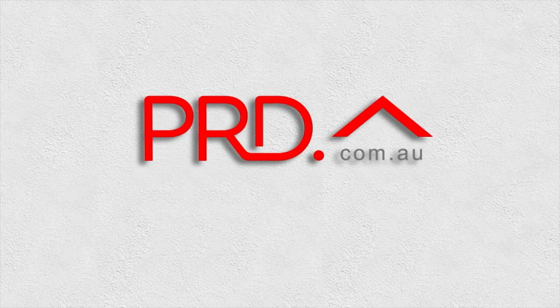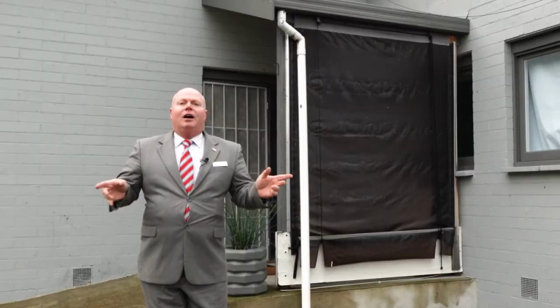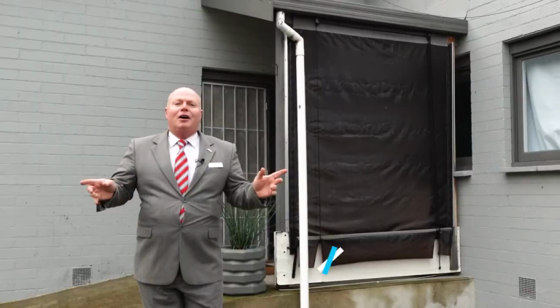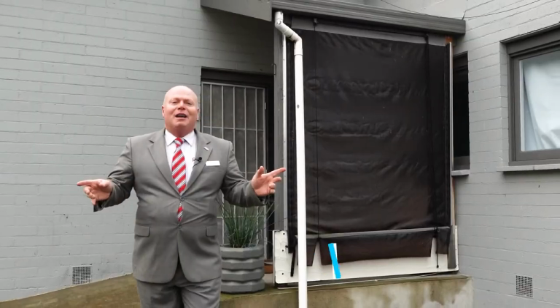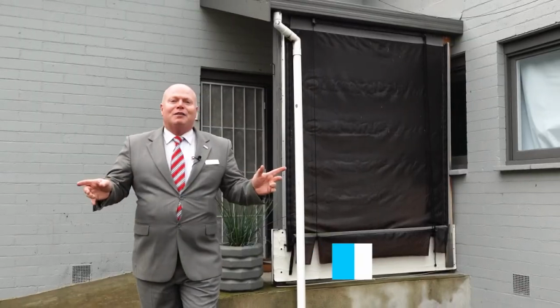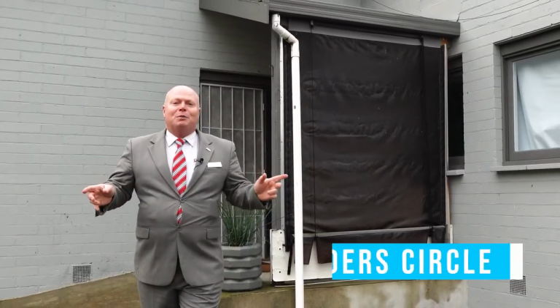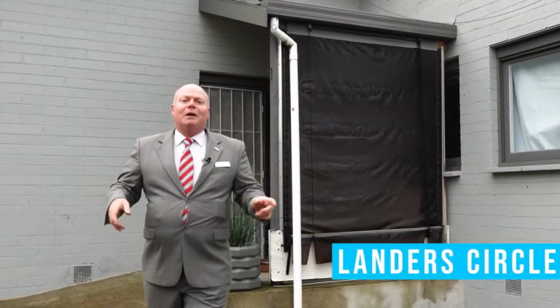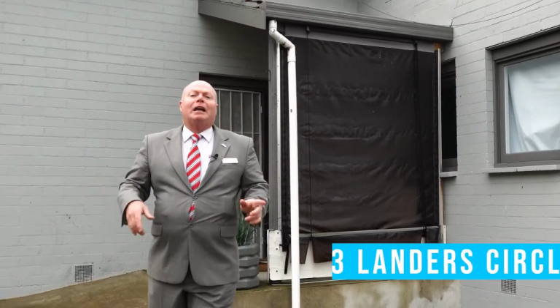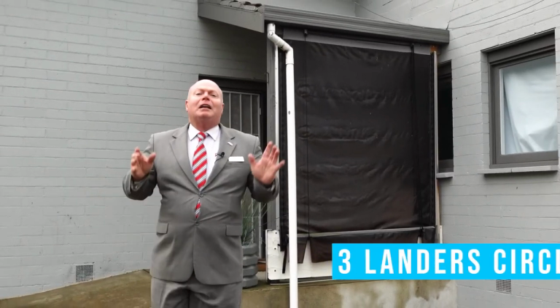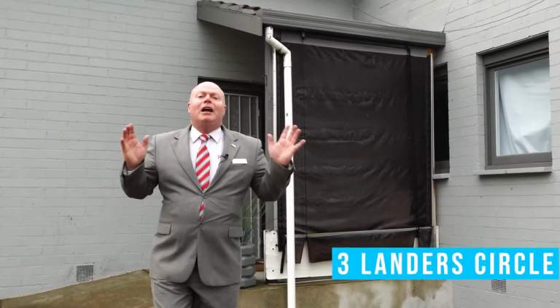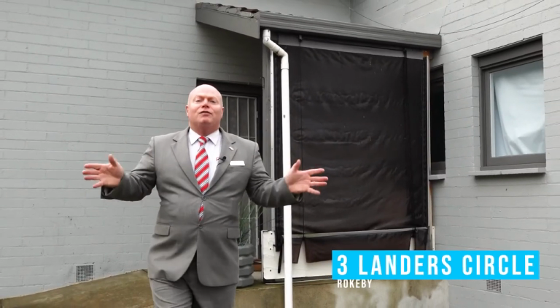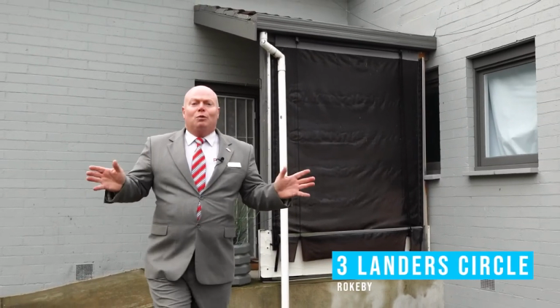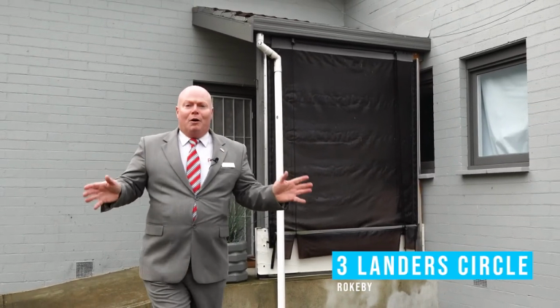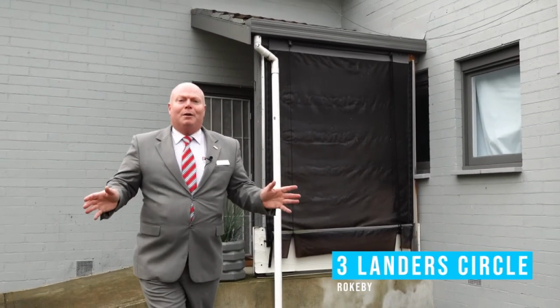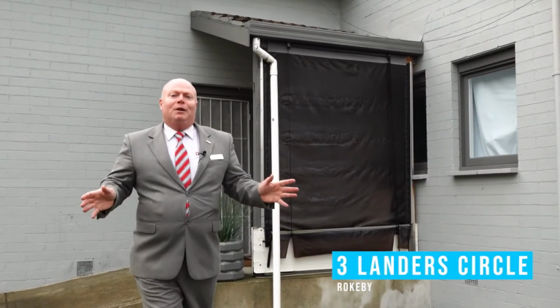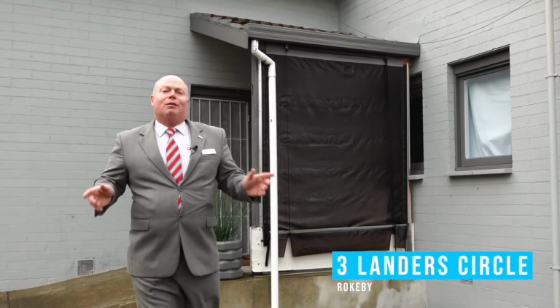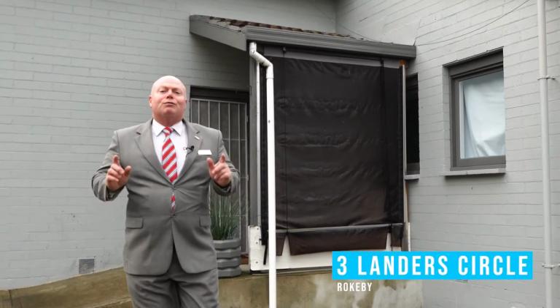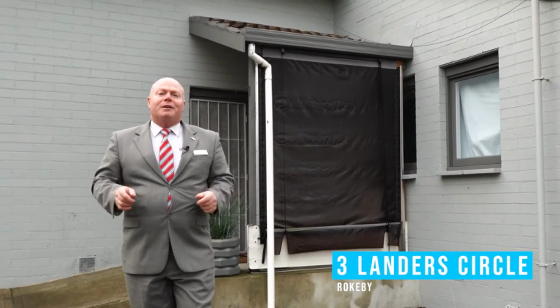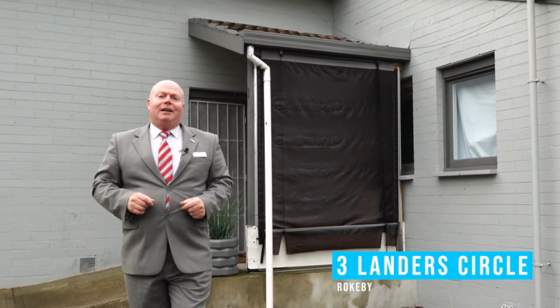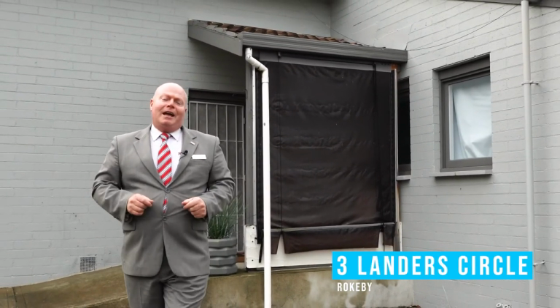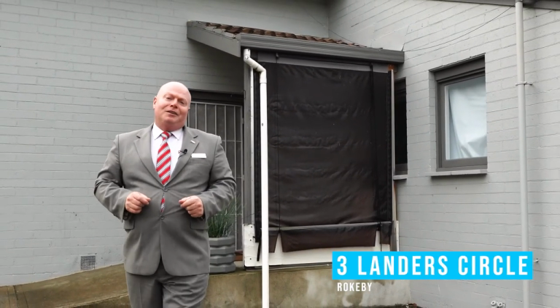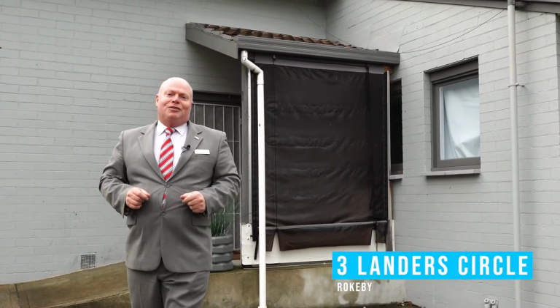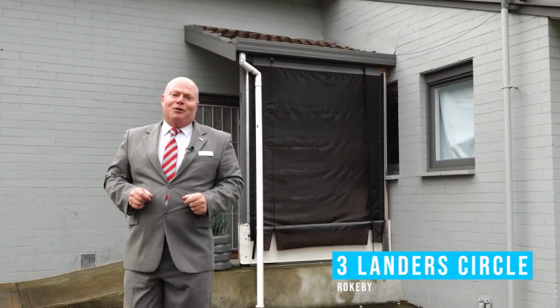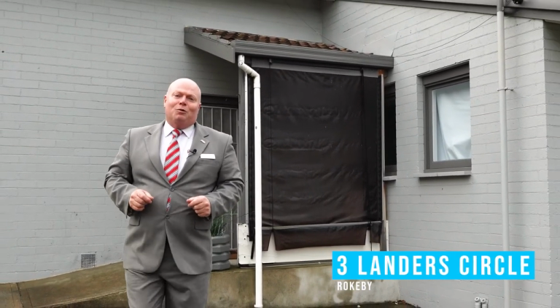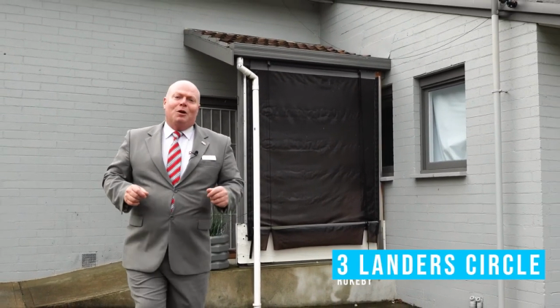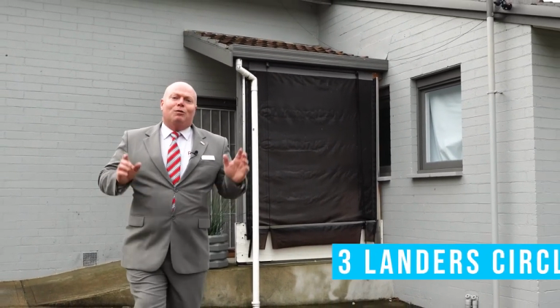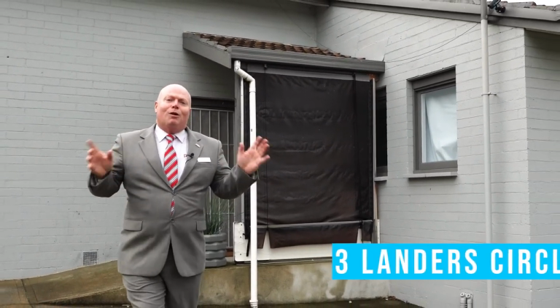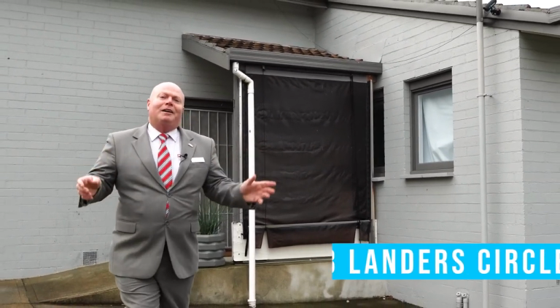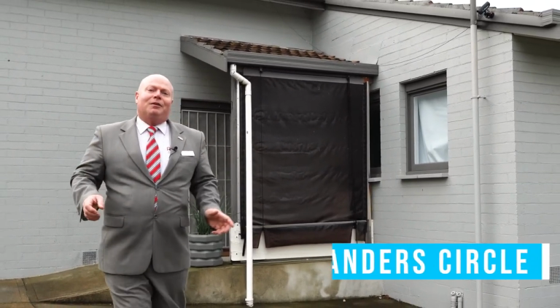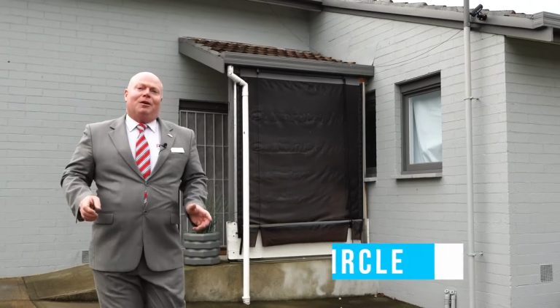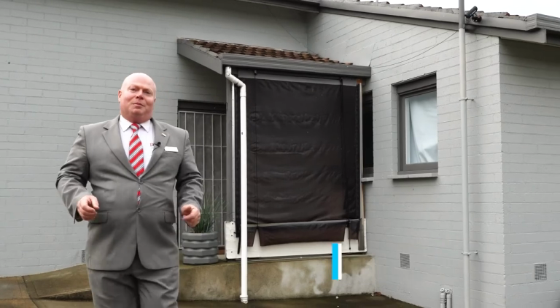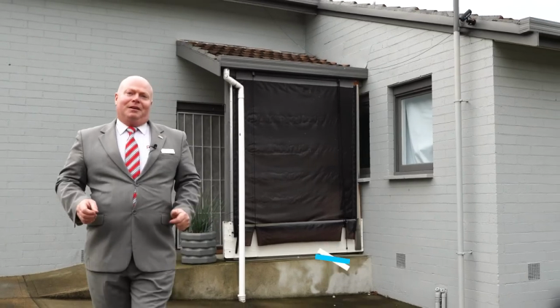Hi, I'm Kevin Spalding and I'd love to welcome you to Three Lander Circle right here in Rokeby.